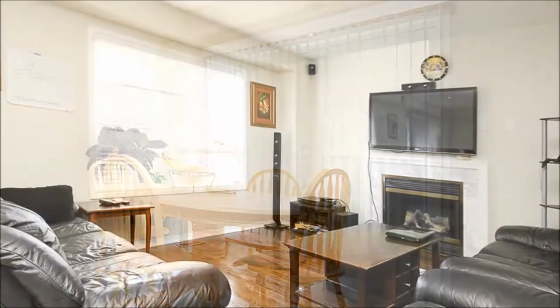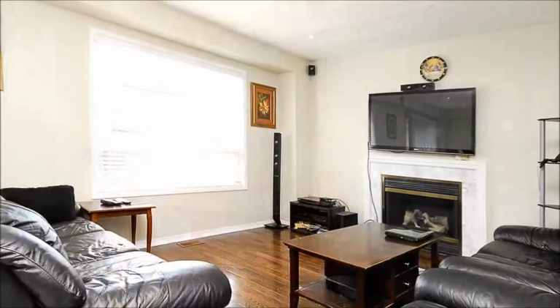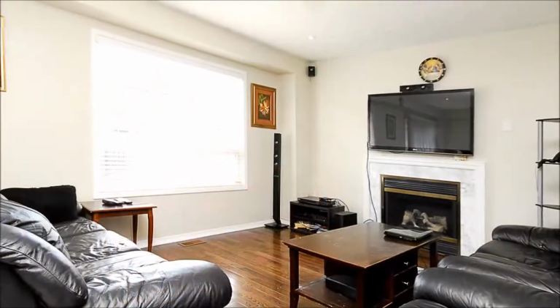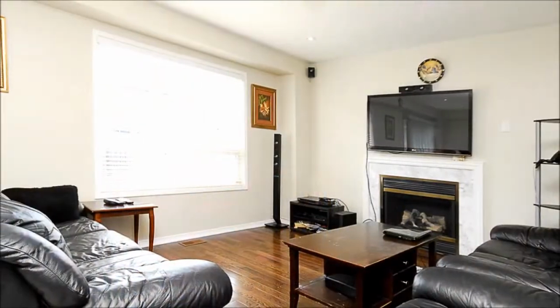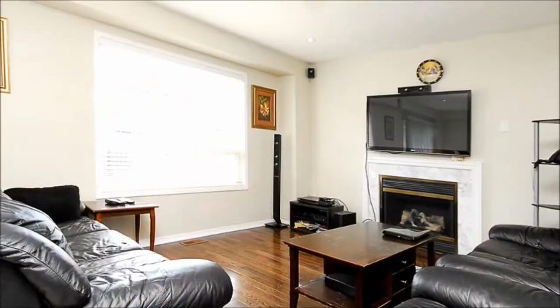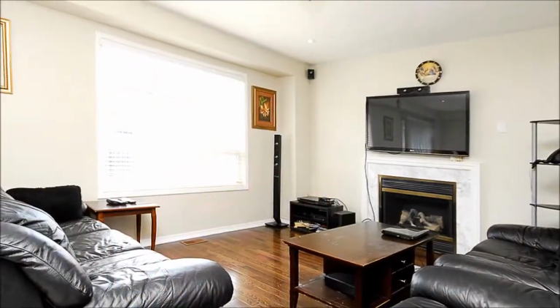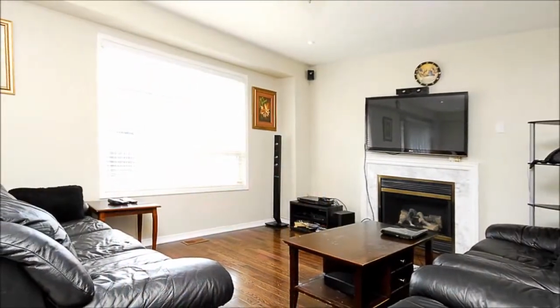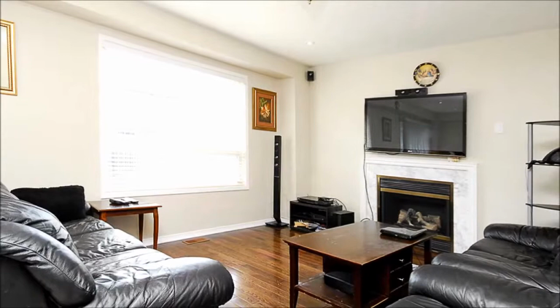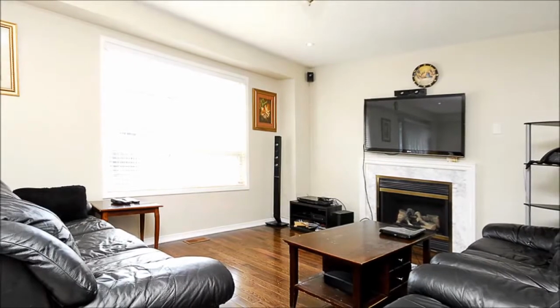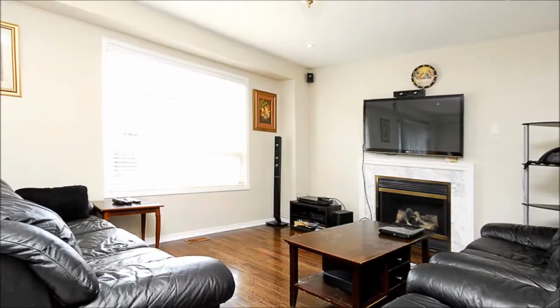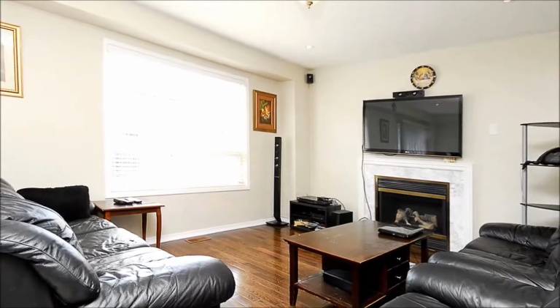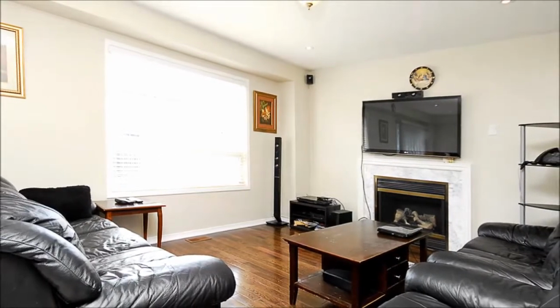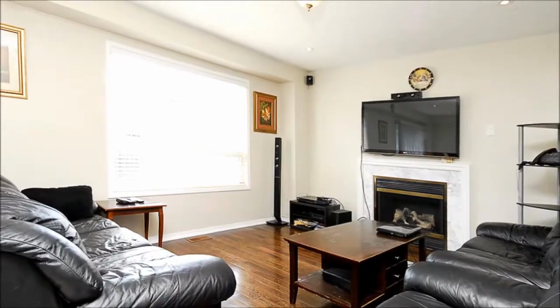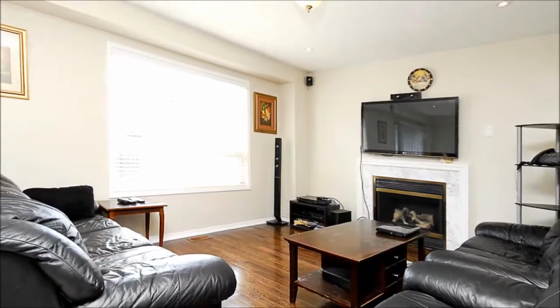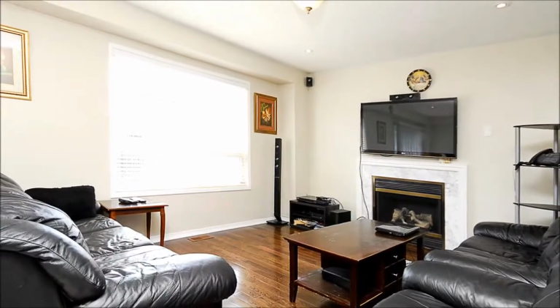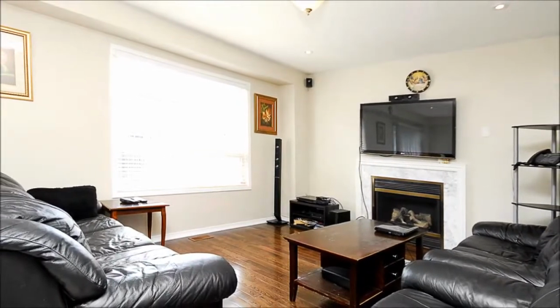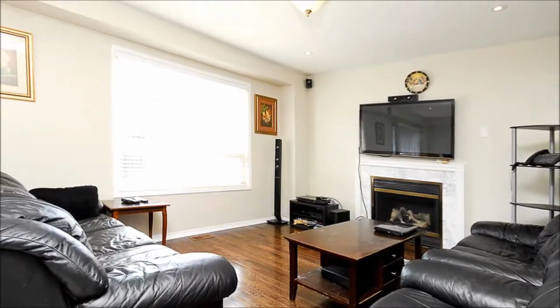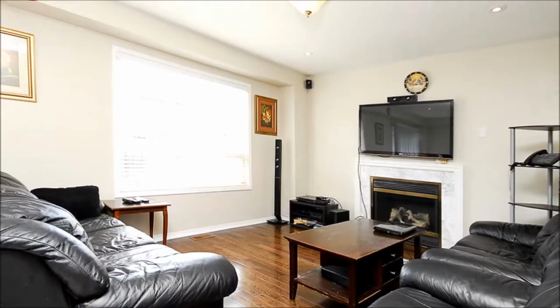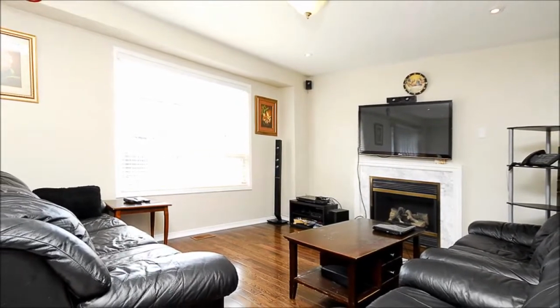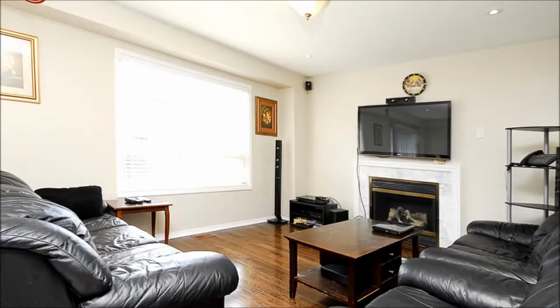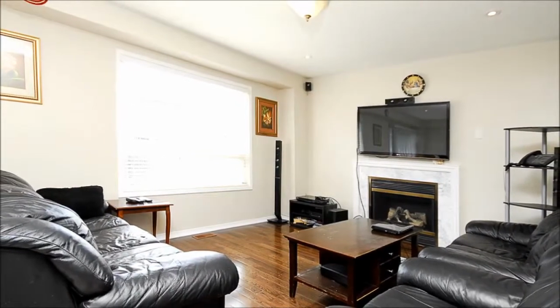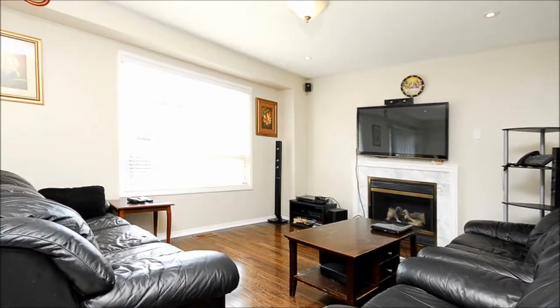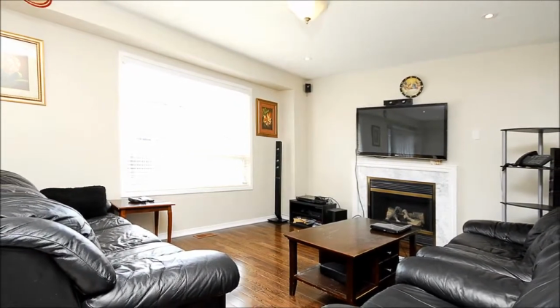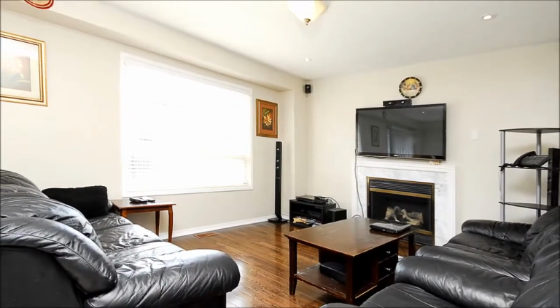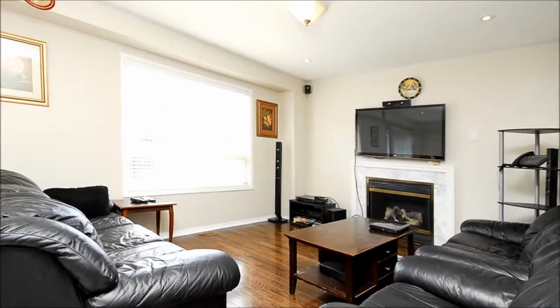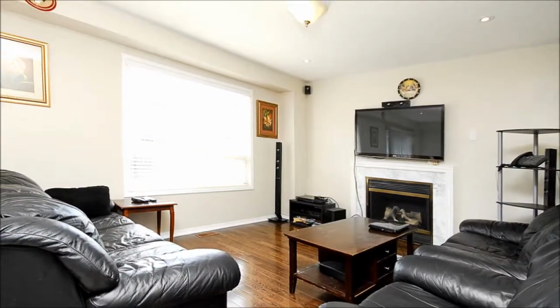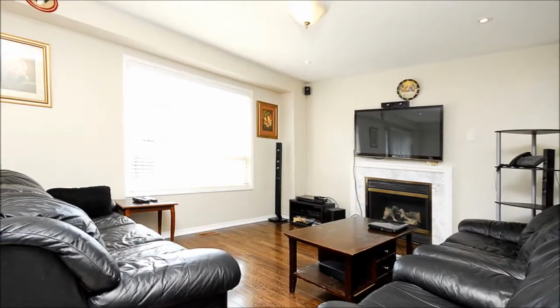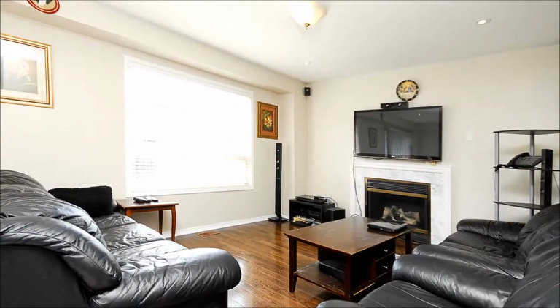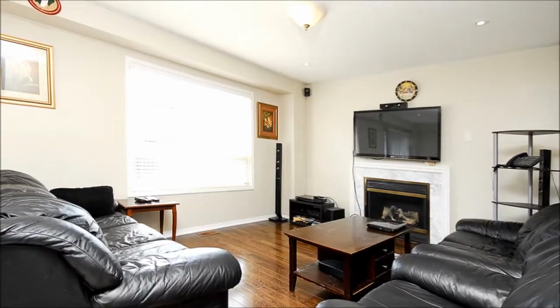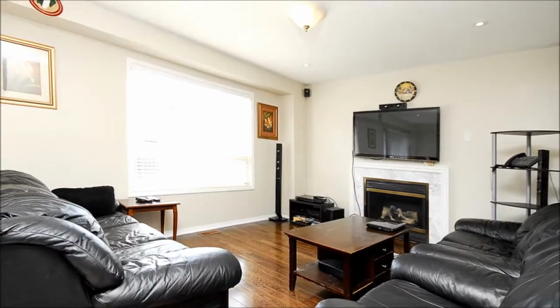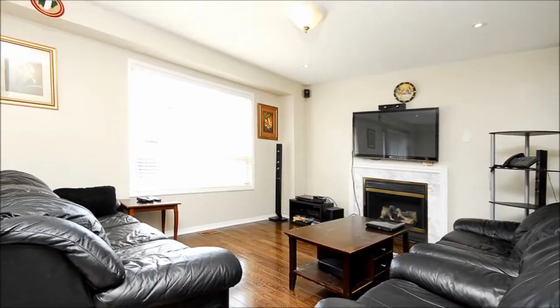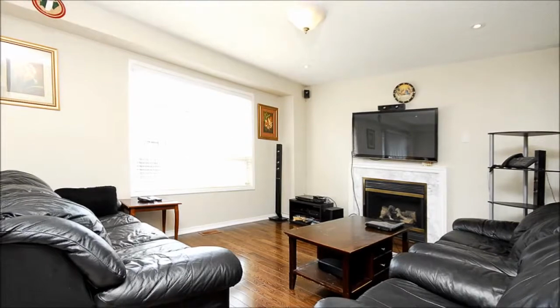A lofty vaulted ceiling tops the bright family room, blanketed by hardwood floors and looking beyond large windows to the backyard.